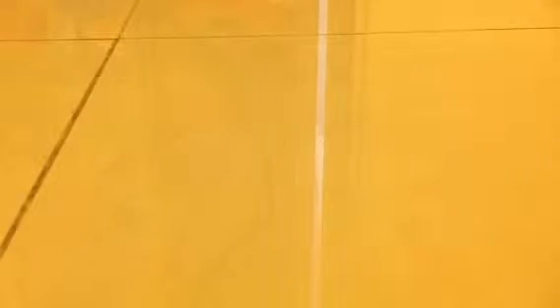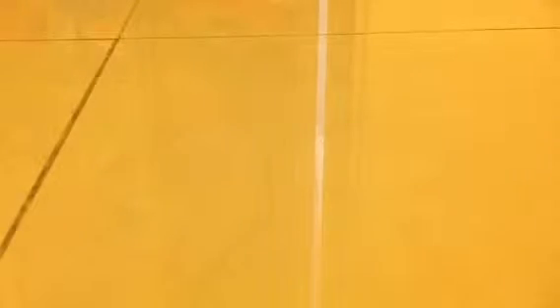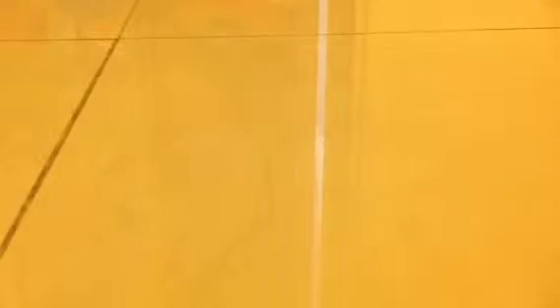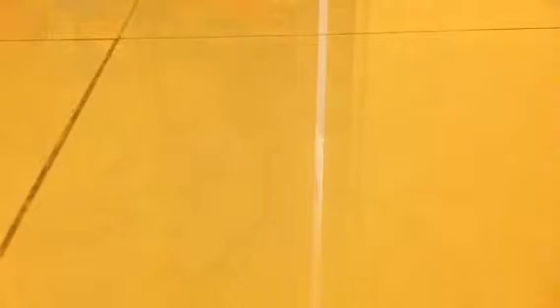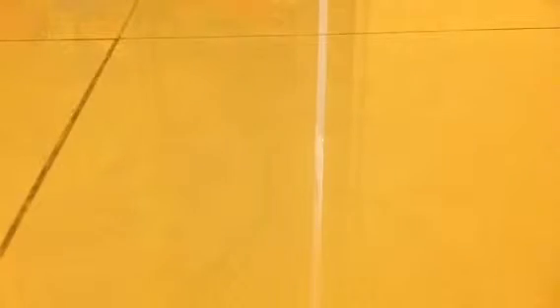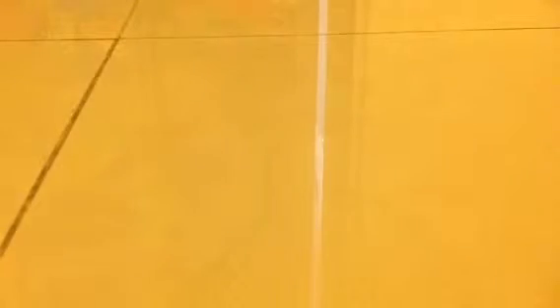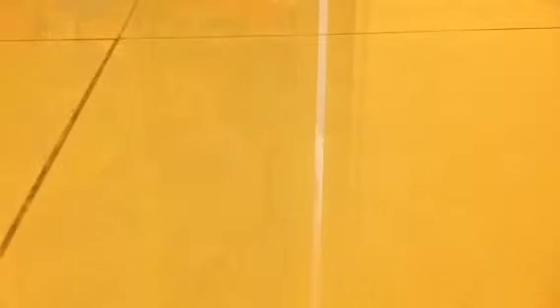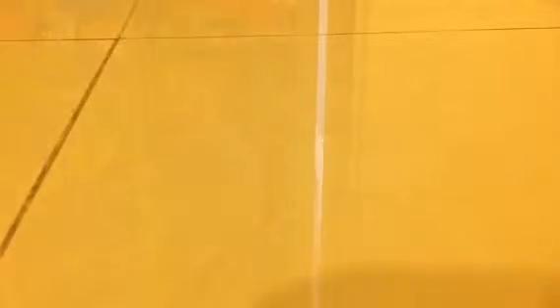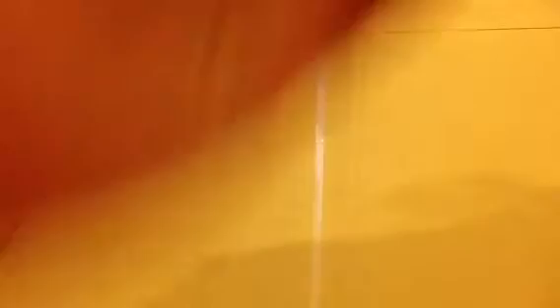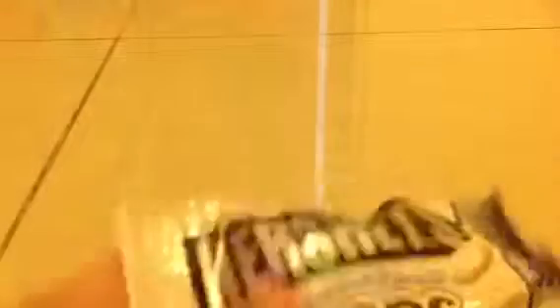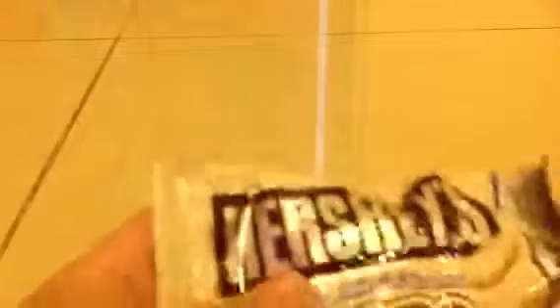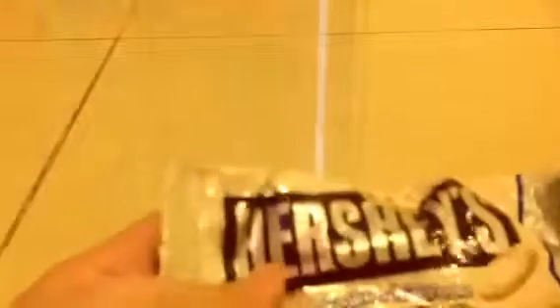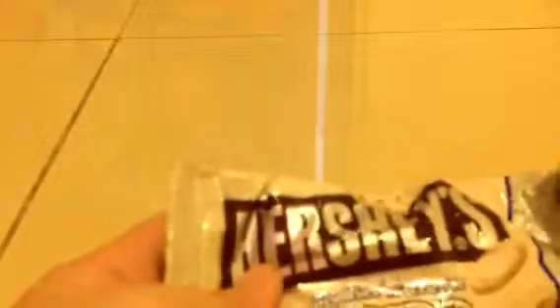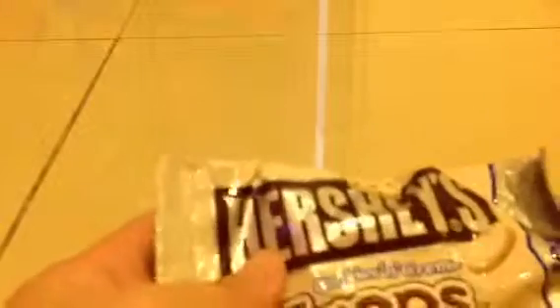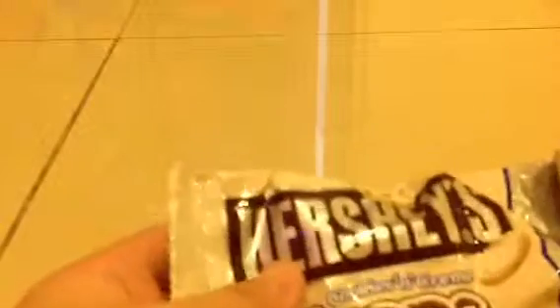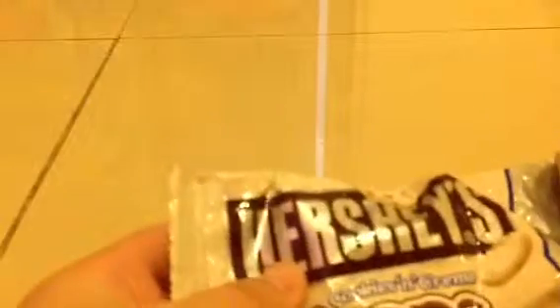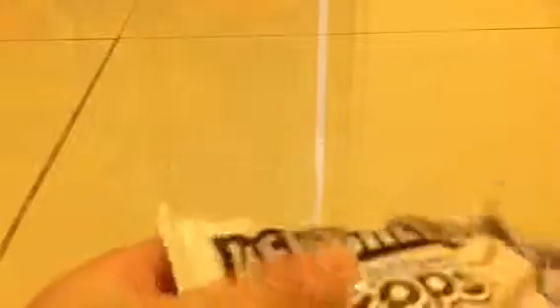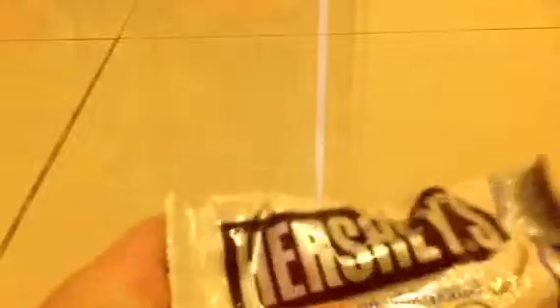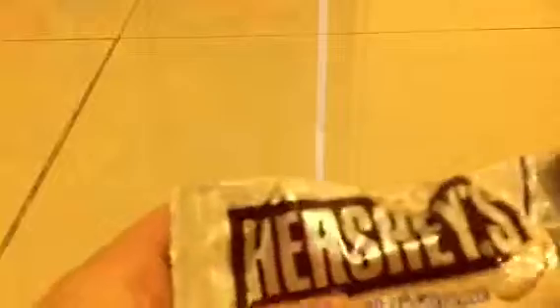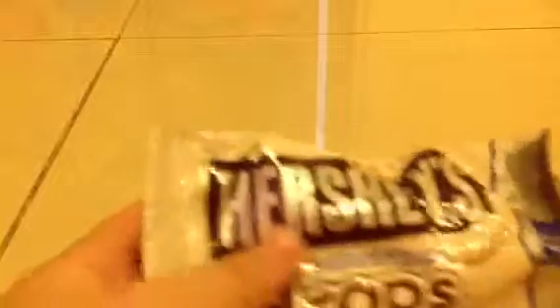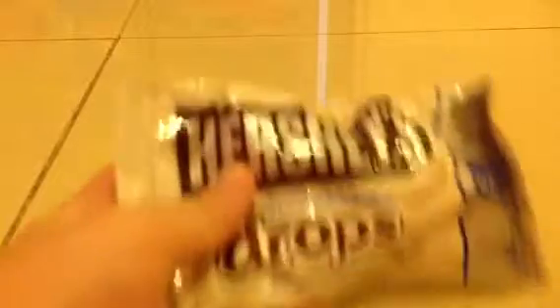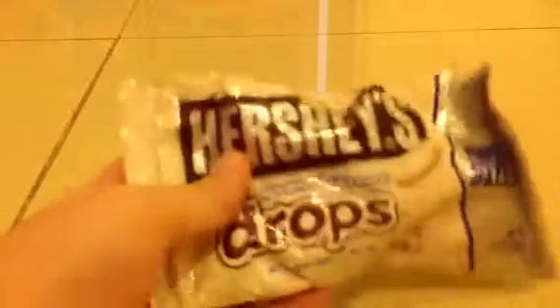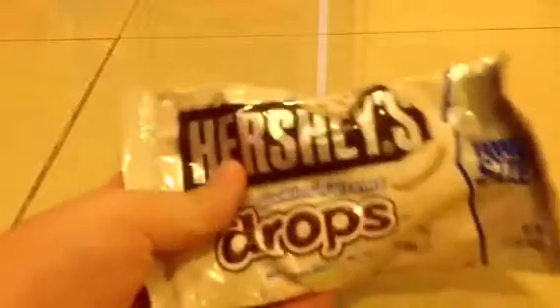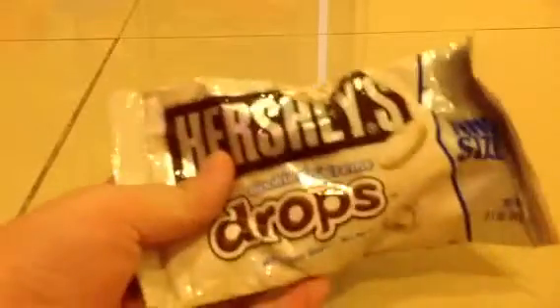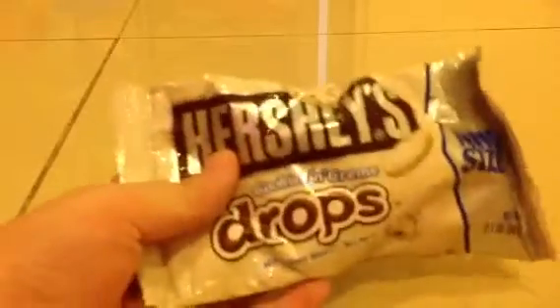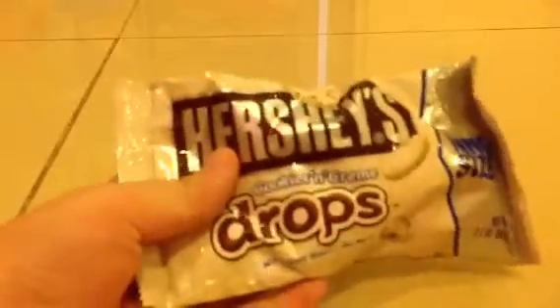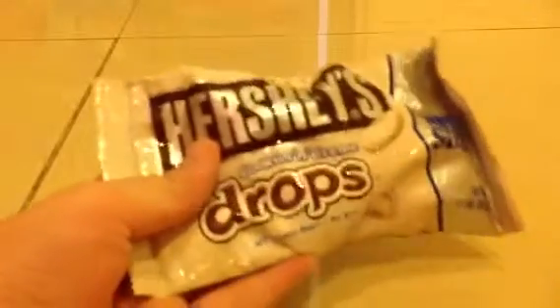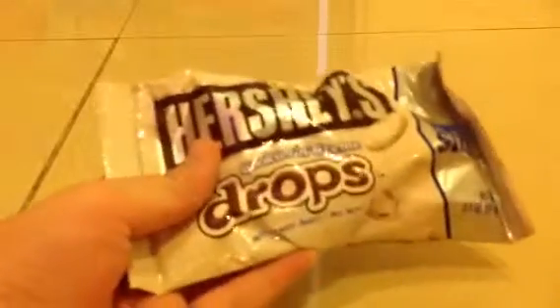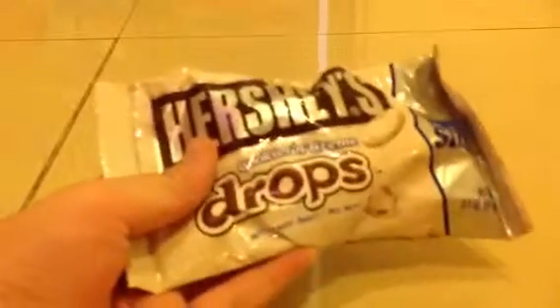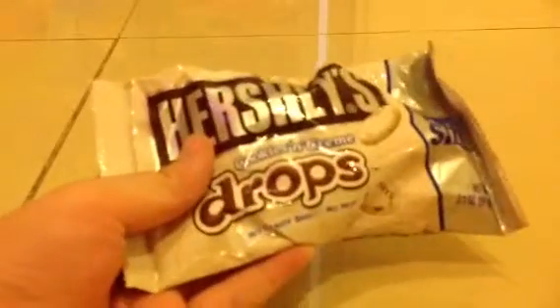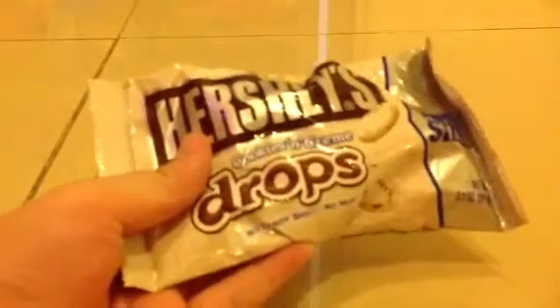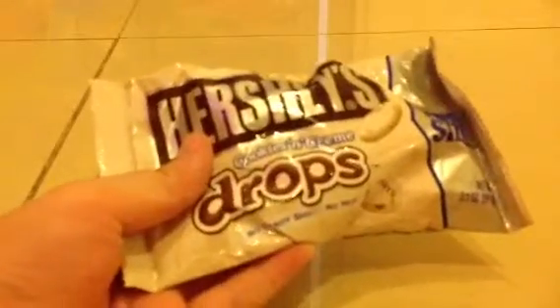Then I bought Hershey cookie and cream drops.